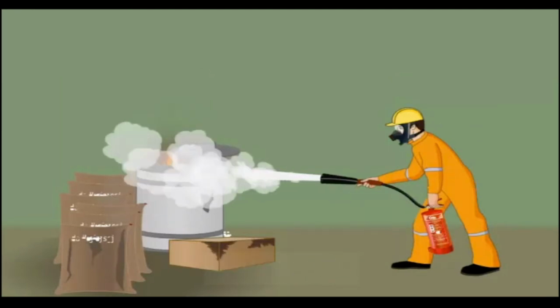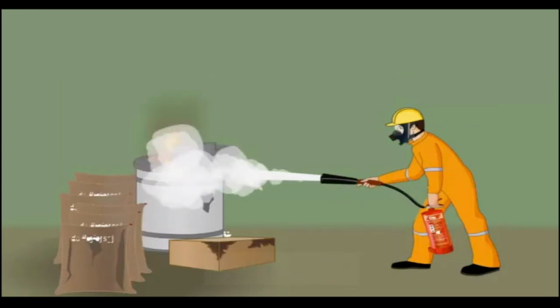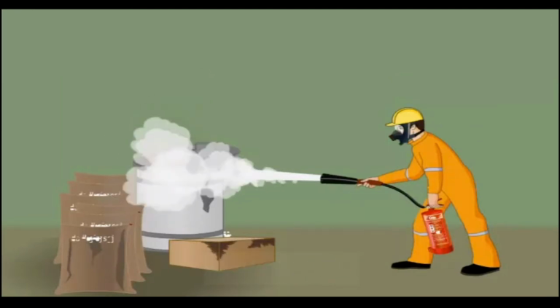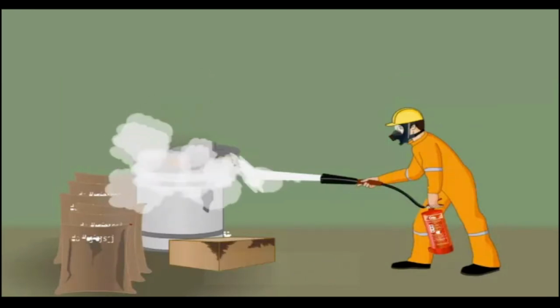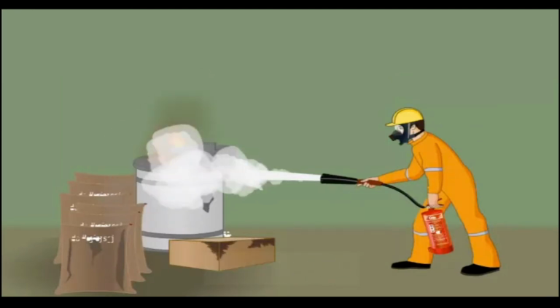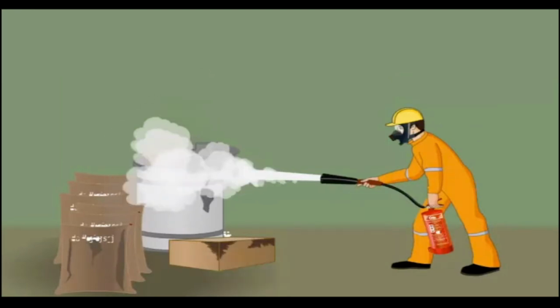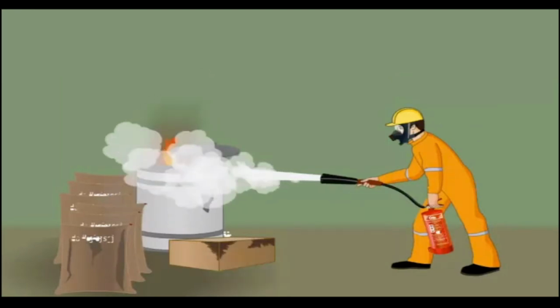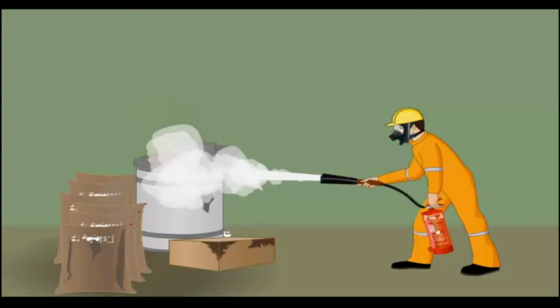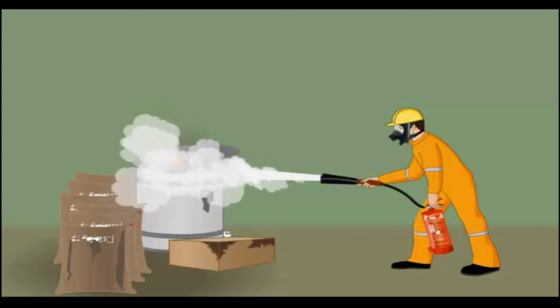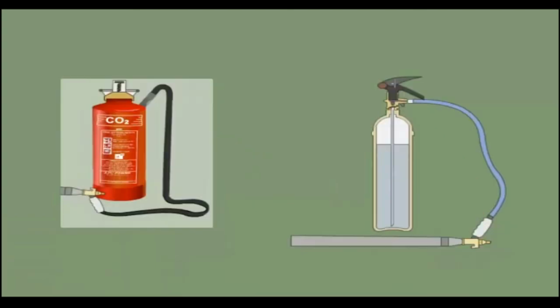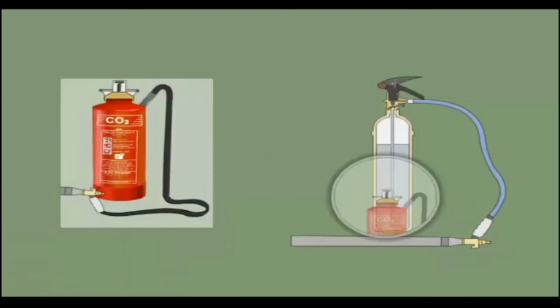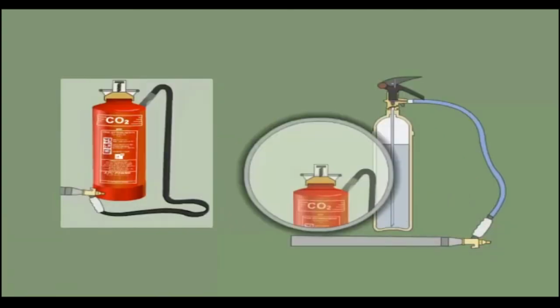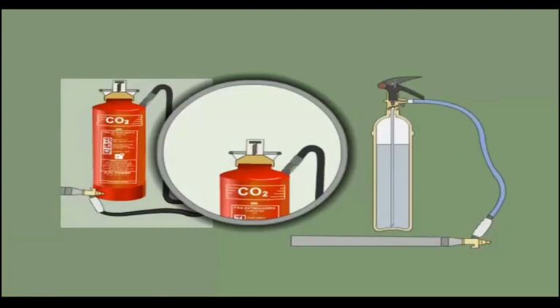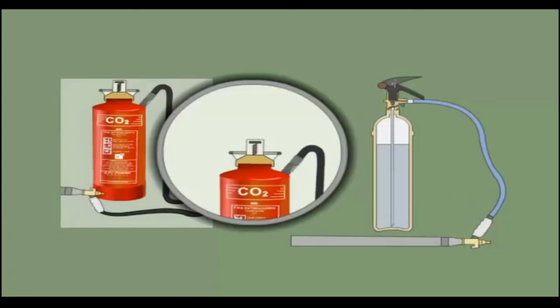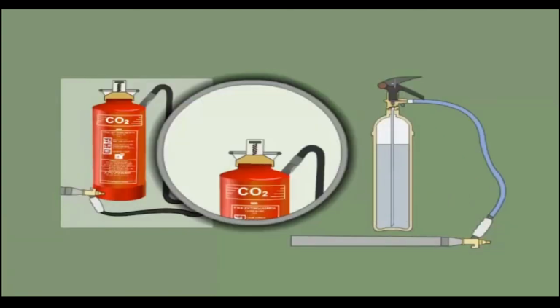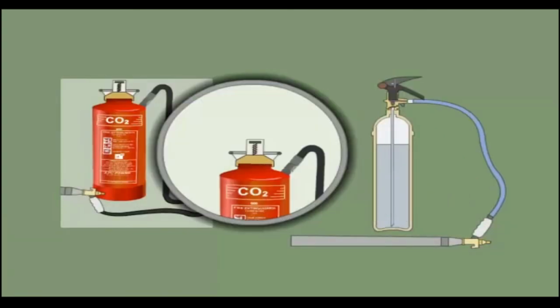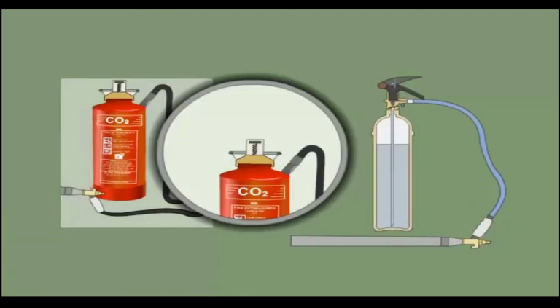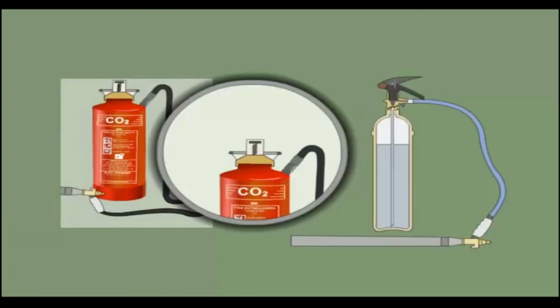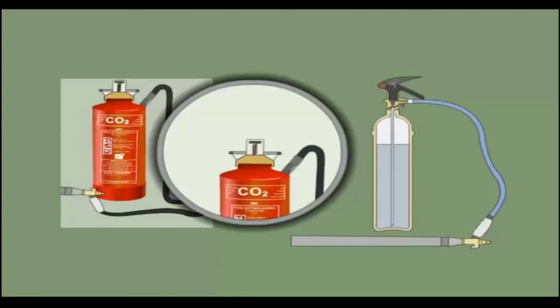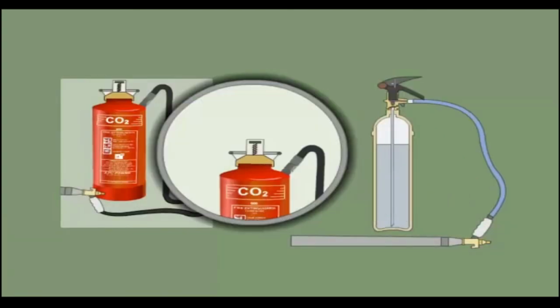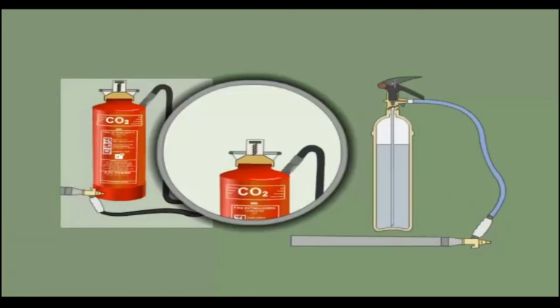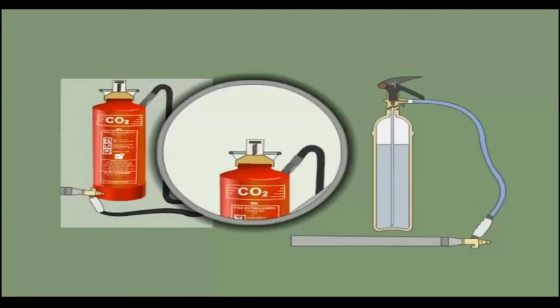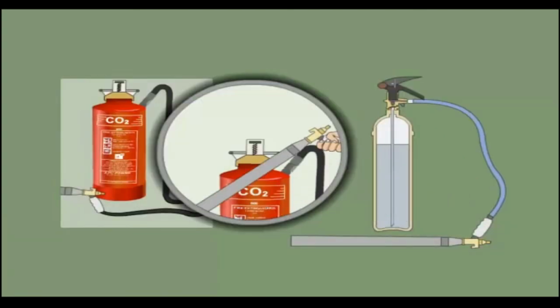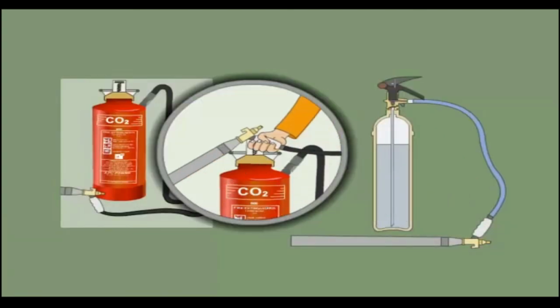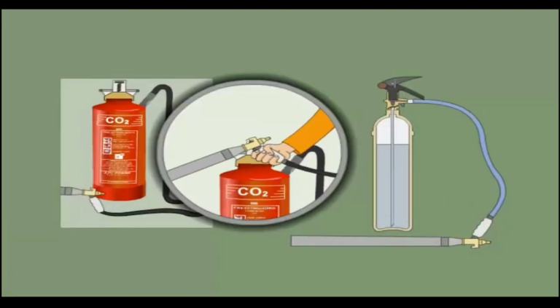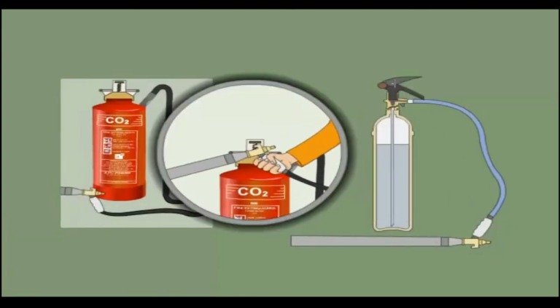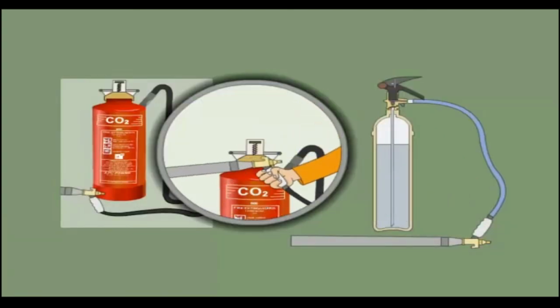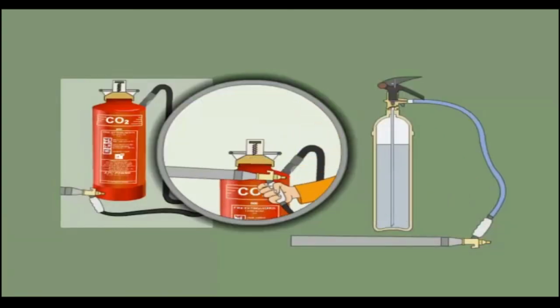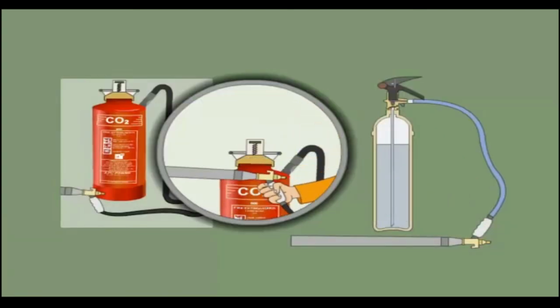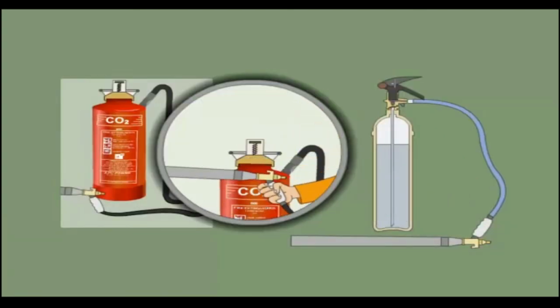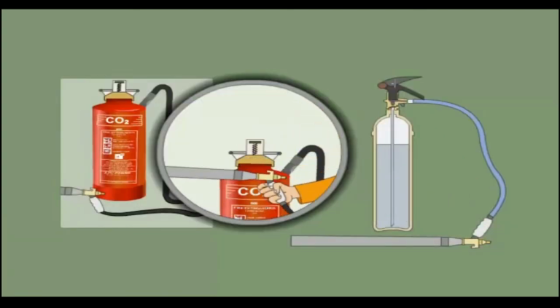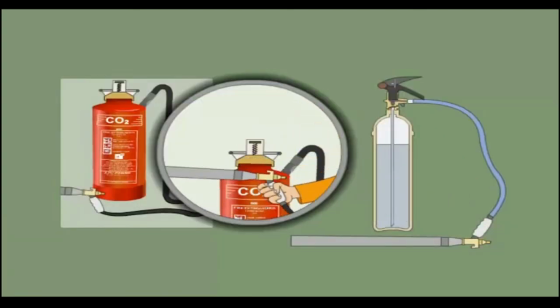The horn of the nozzle gets cold enough to cause cold burns. Hence, always hold the hose by the handle.